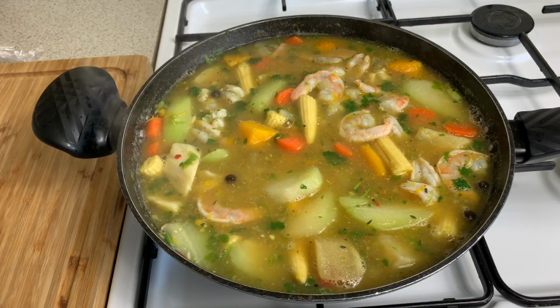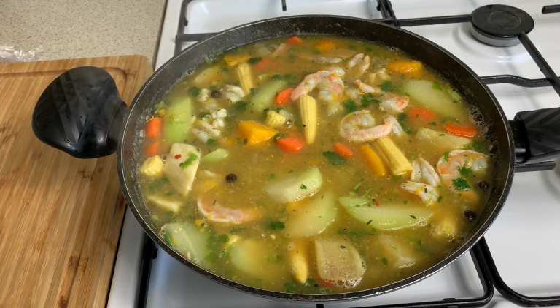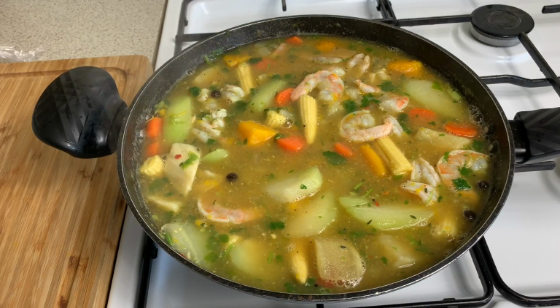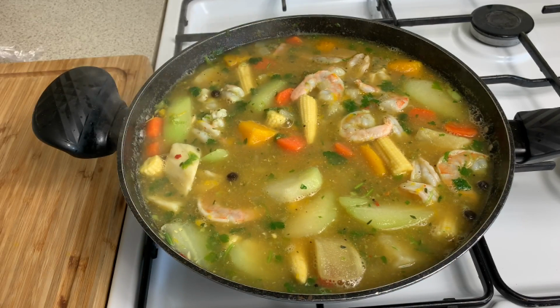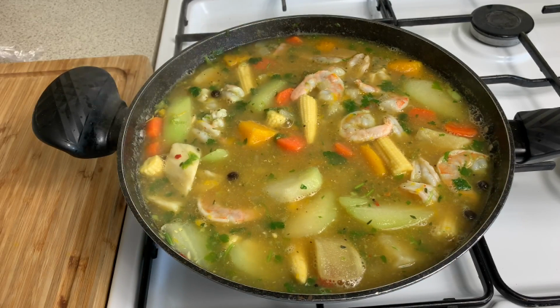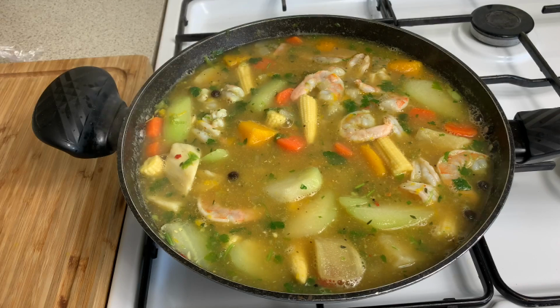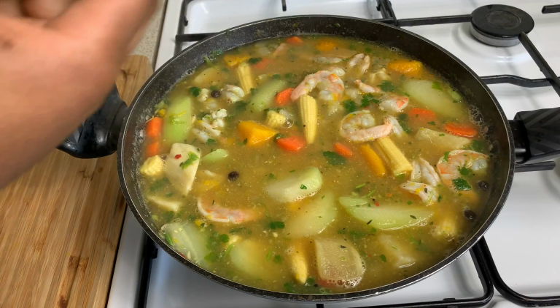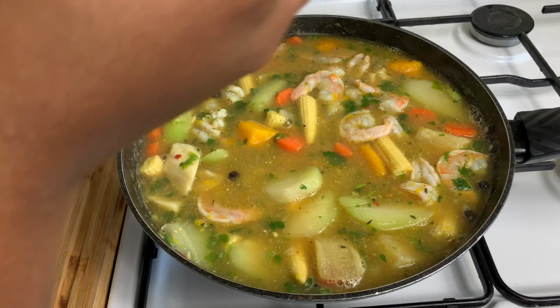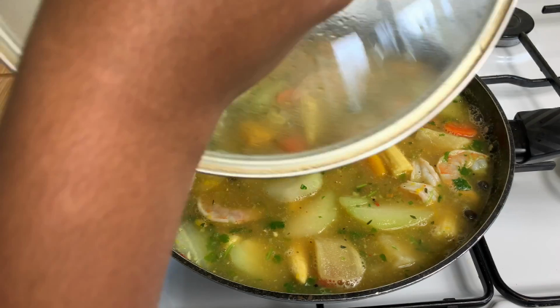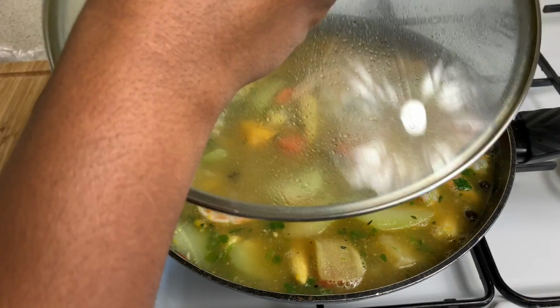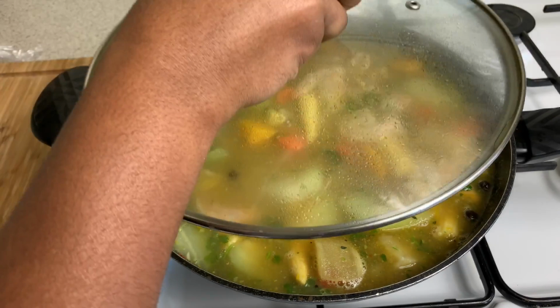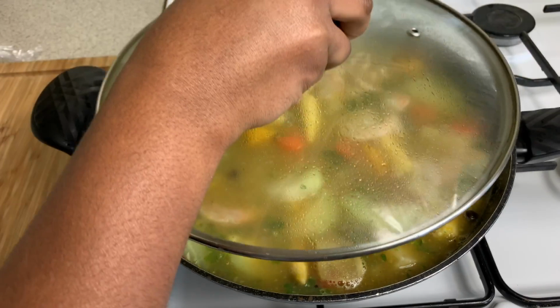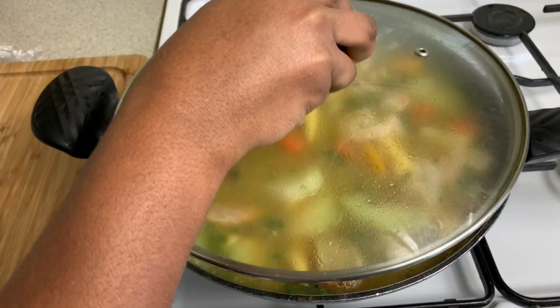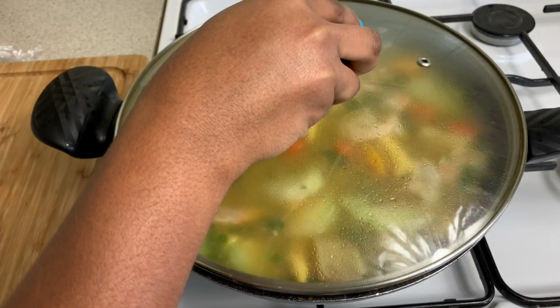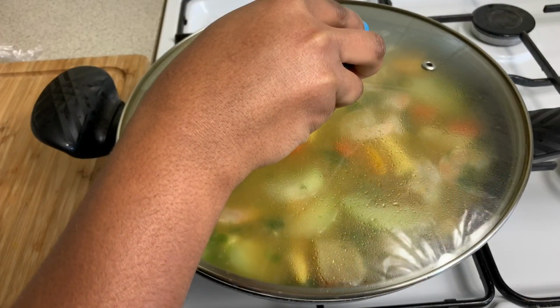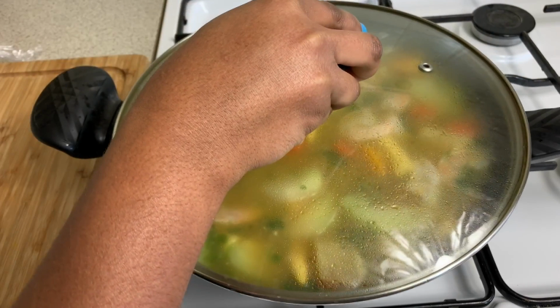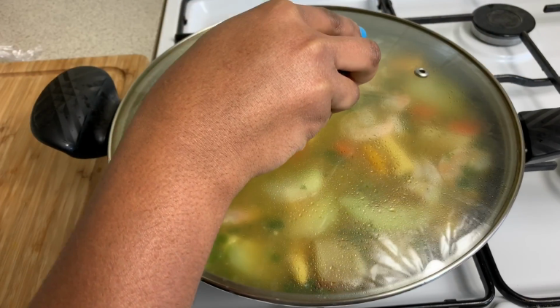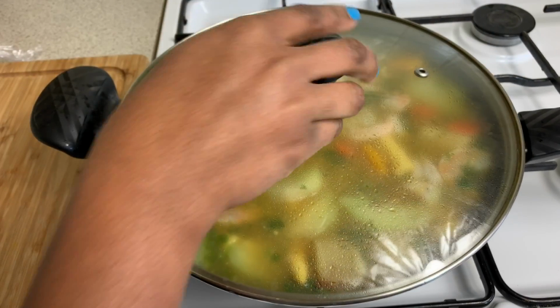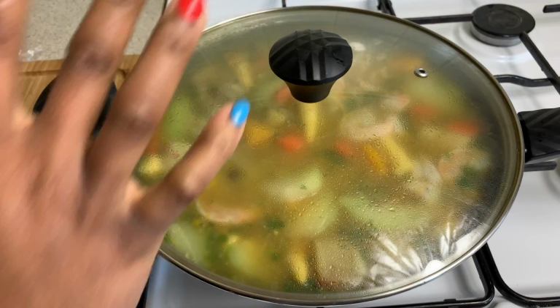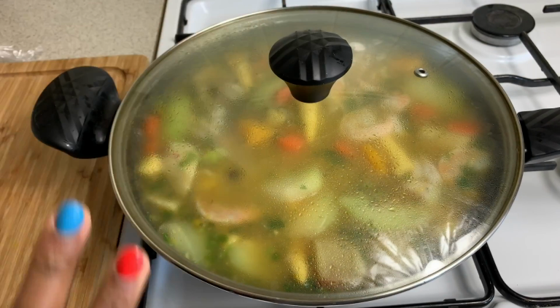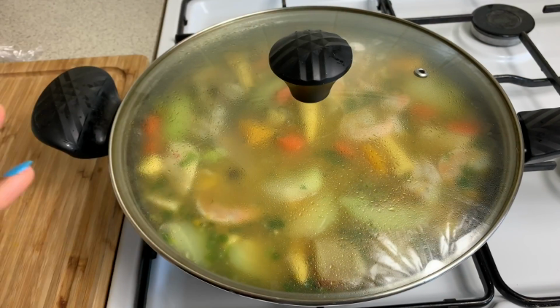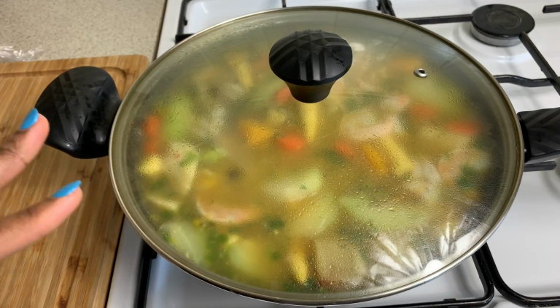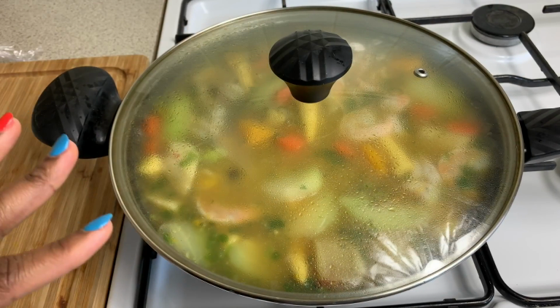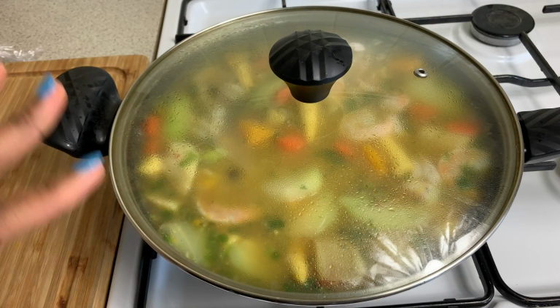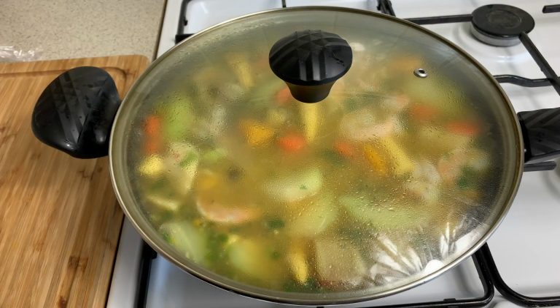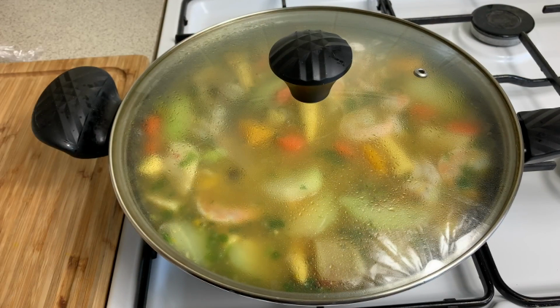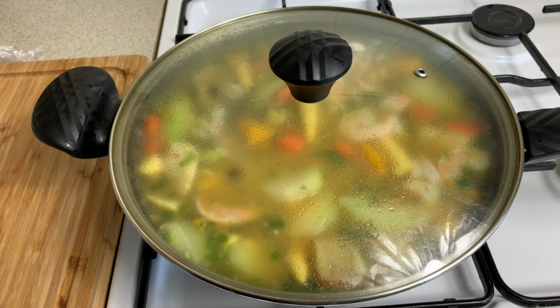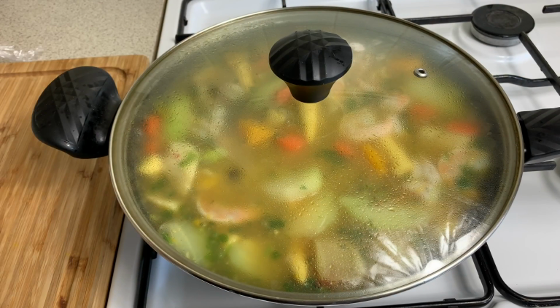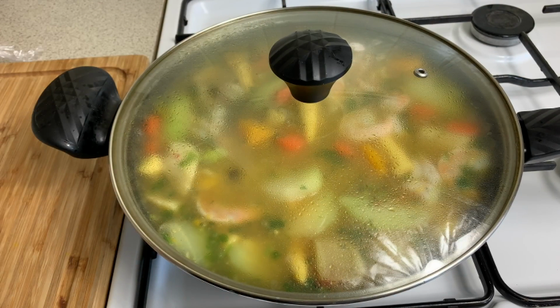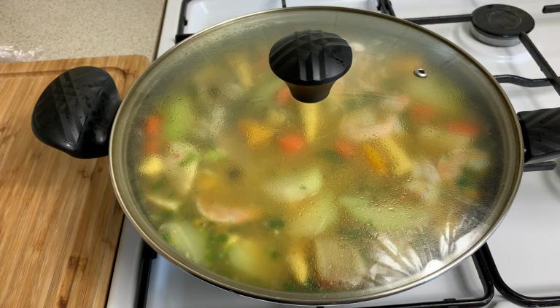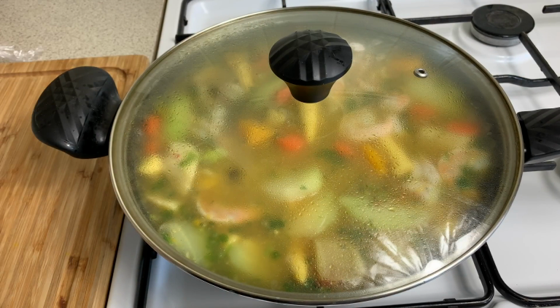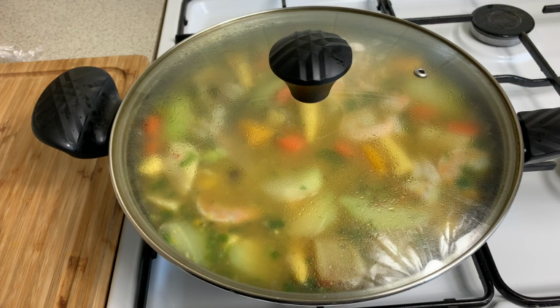As the shrimp starts to get nice and pink, you will know it is ready. Just cover it up and allow it to simmer for about three to four minutes and it will be all ready.